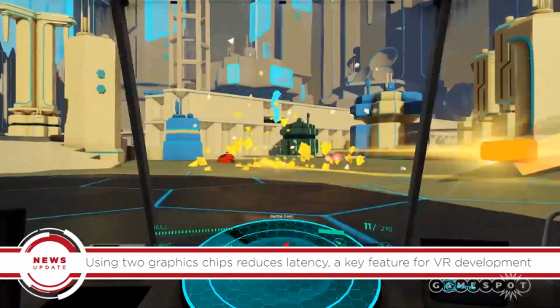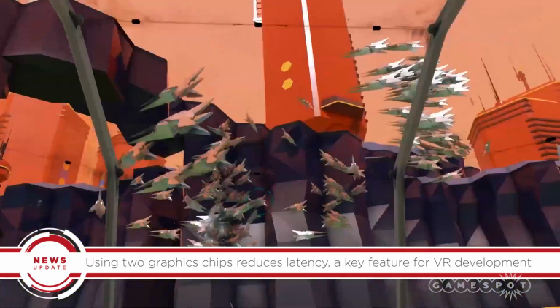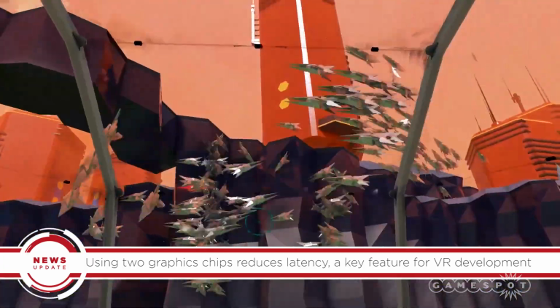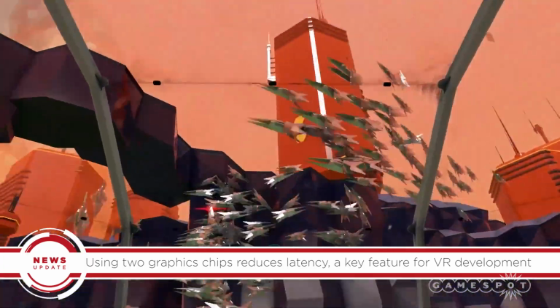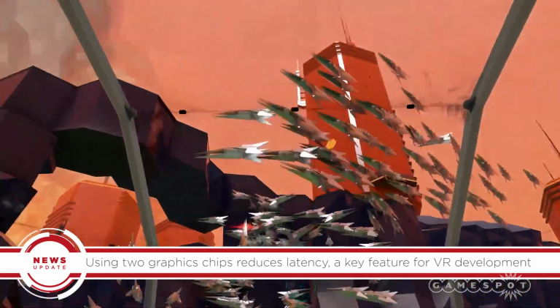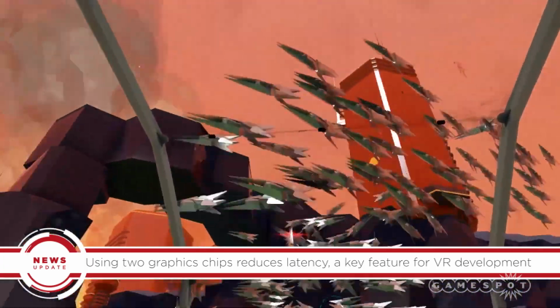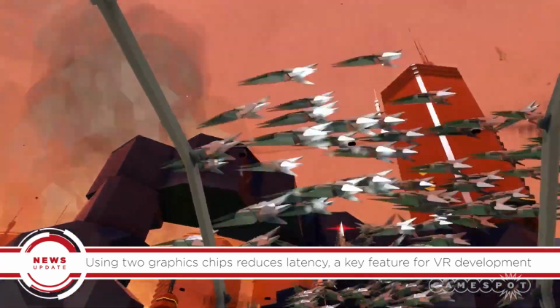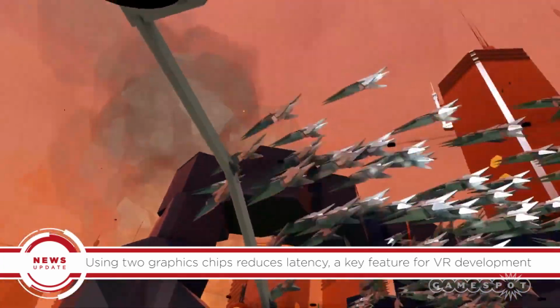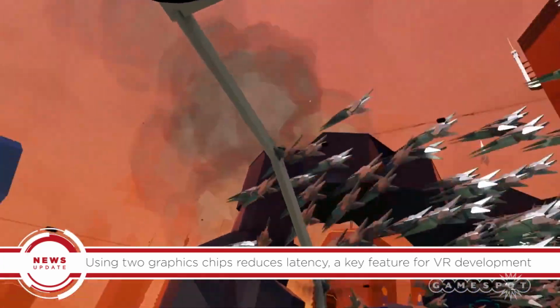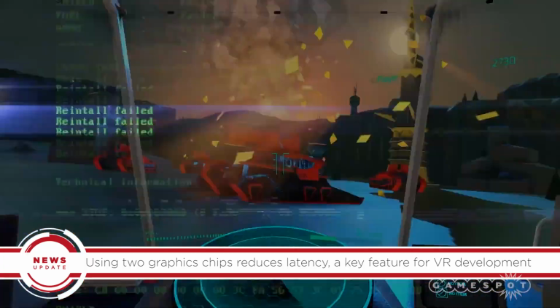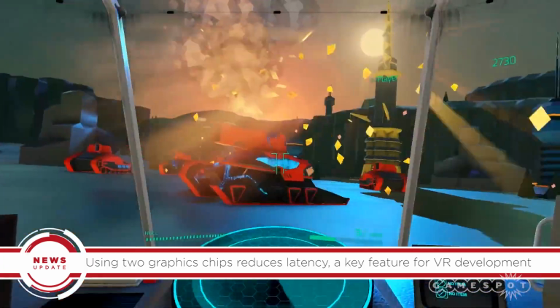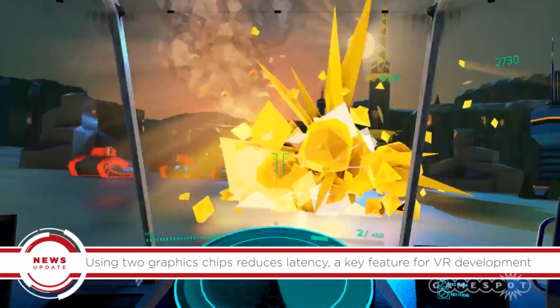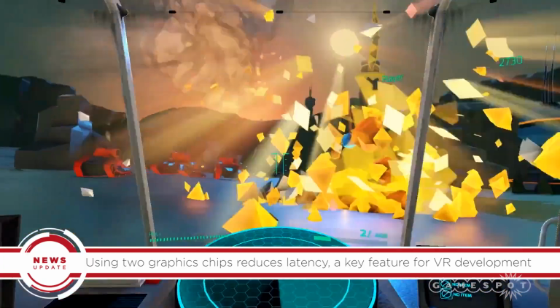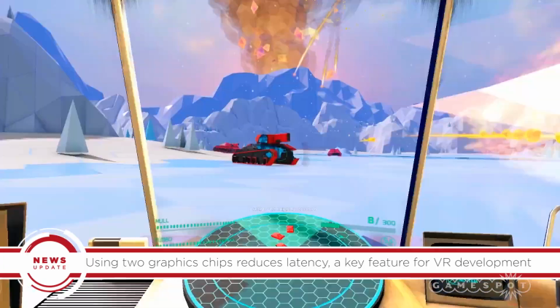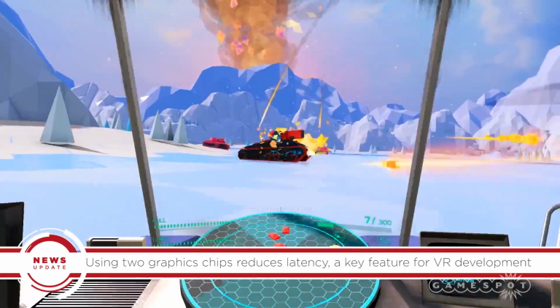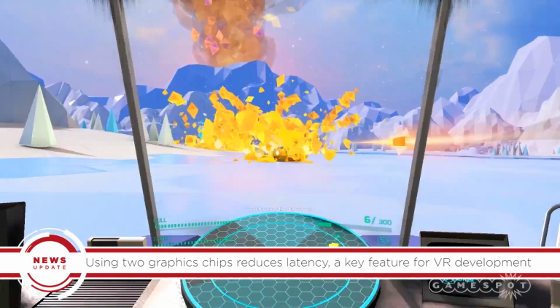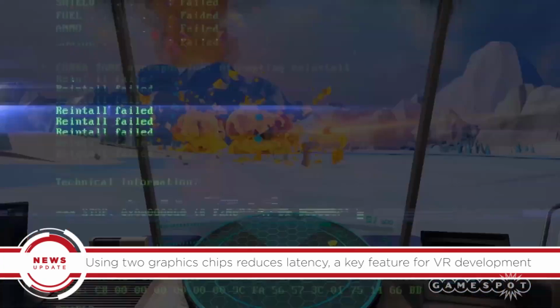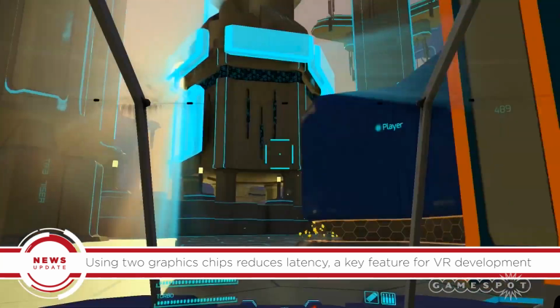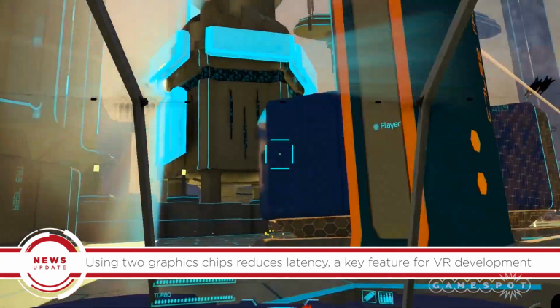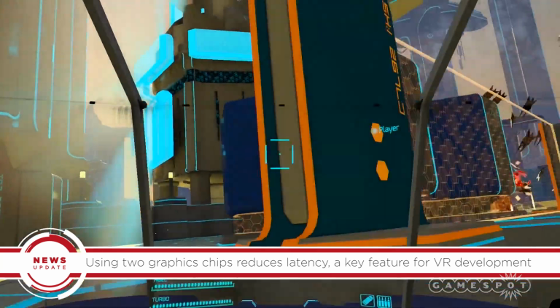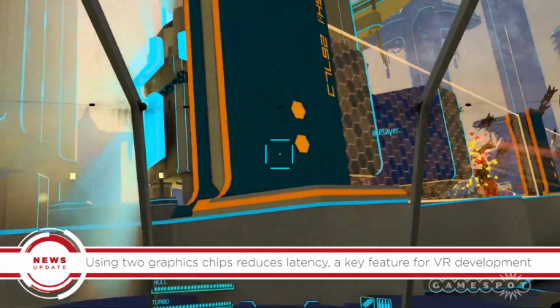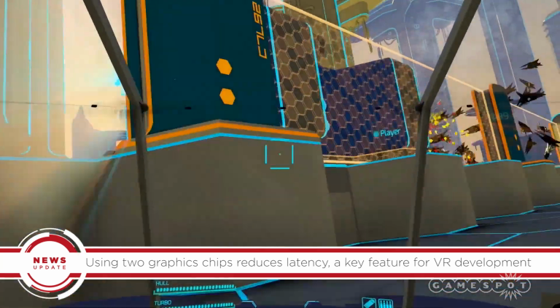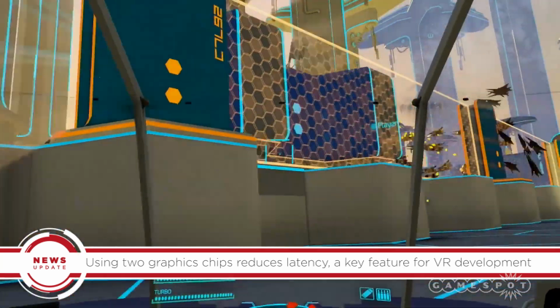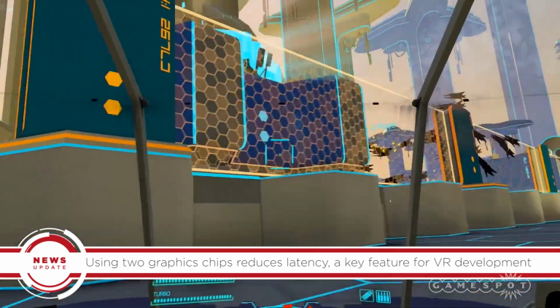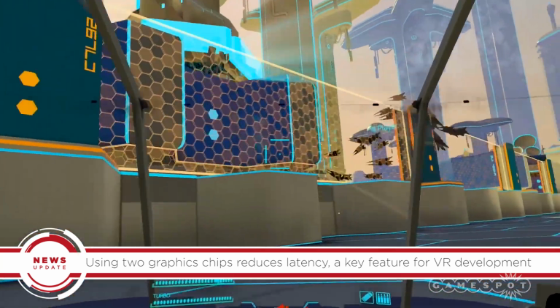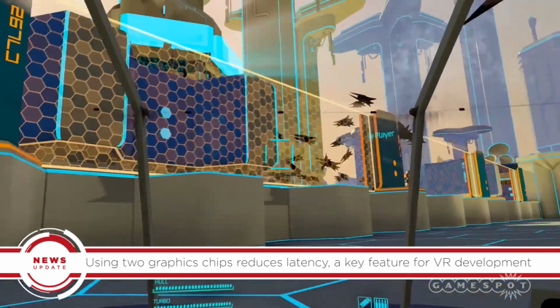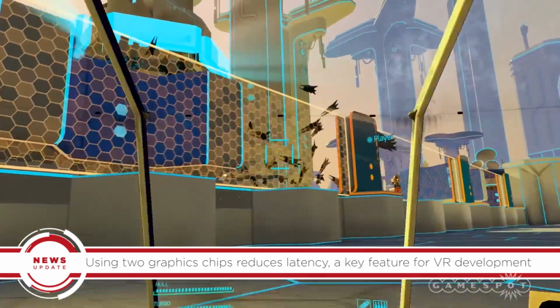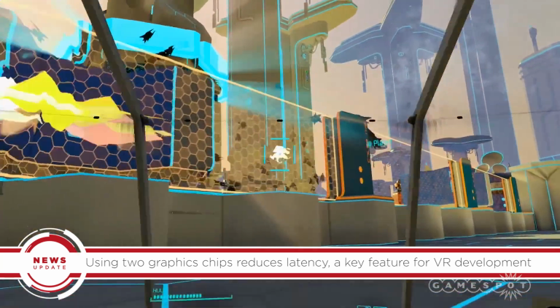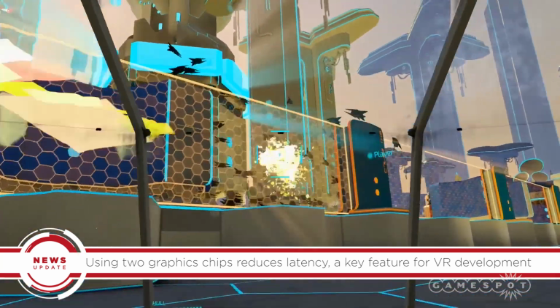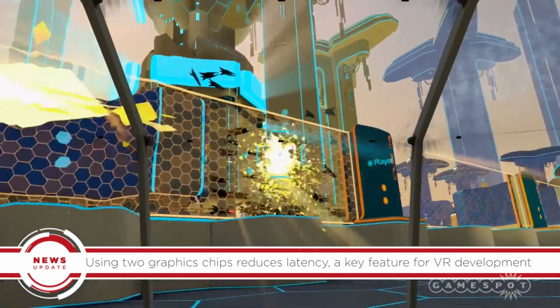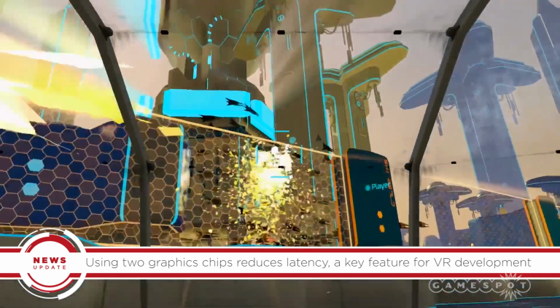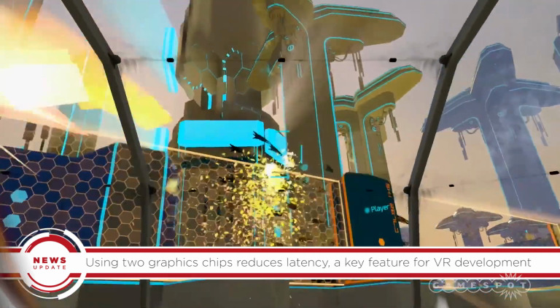For VR specifically, the fact that it has two distinct graphics chips on one card will help reduce latency, a key point for VR development.